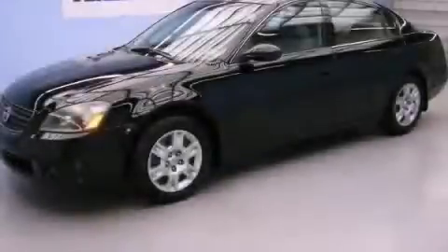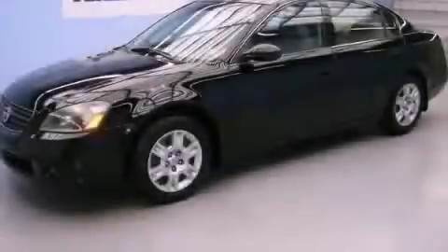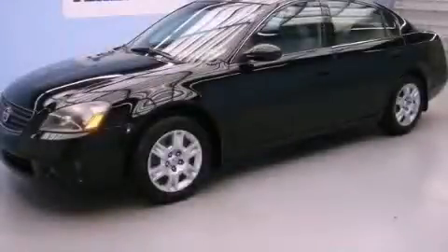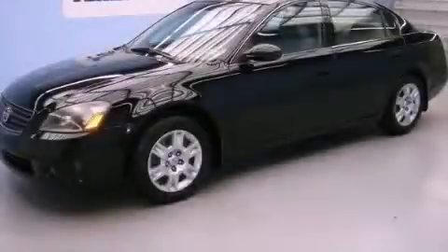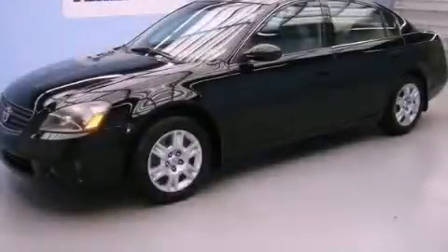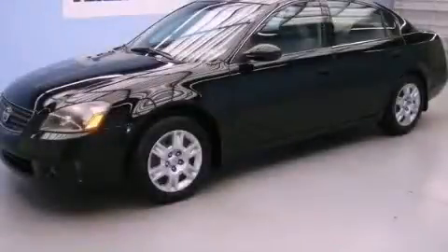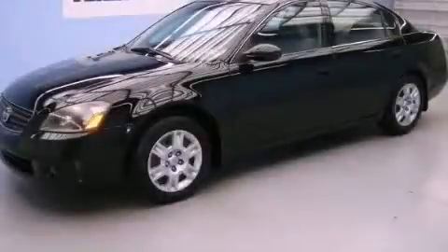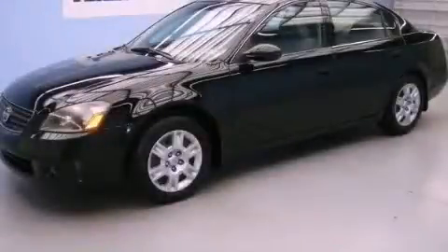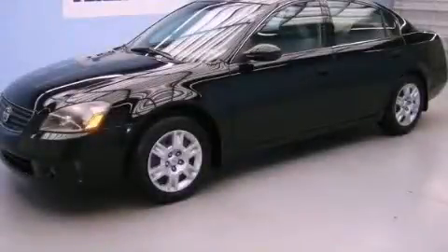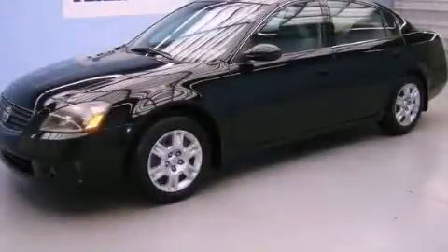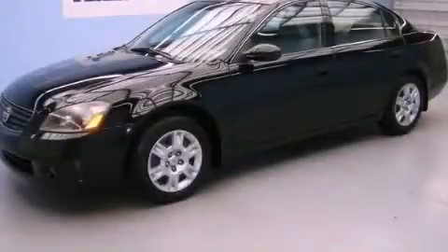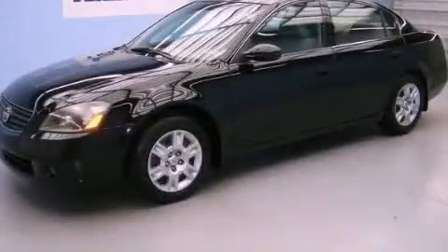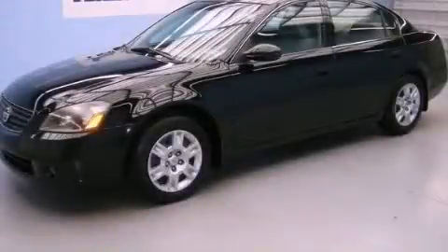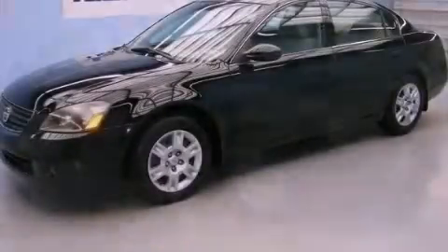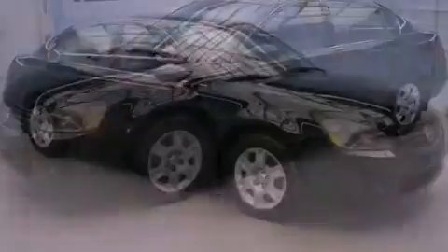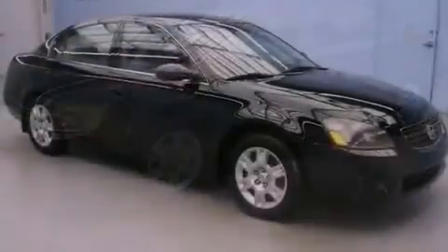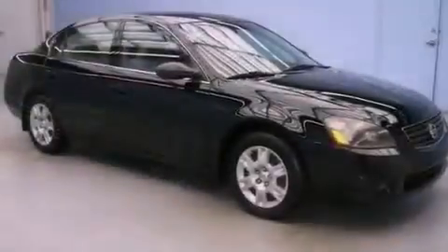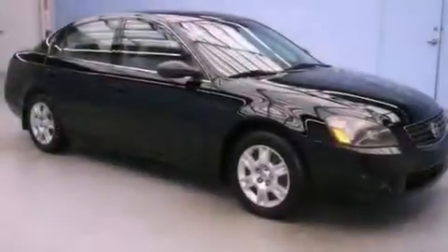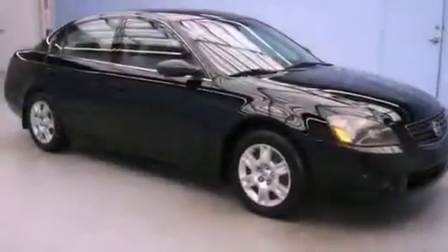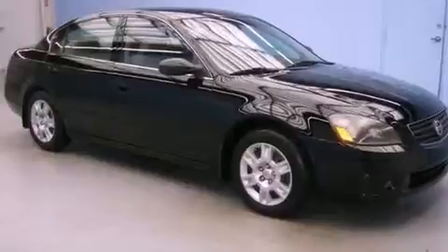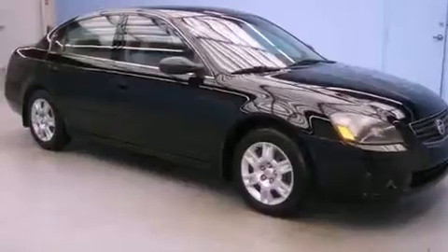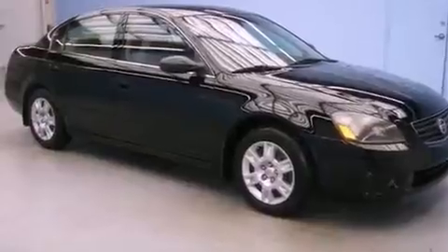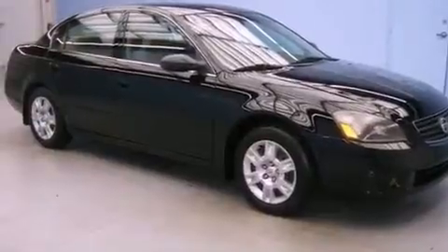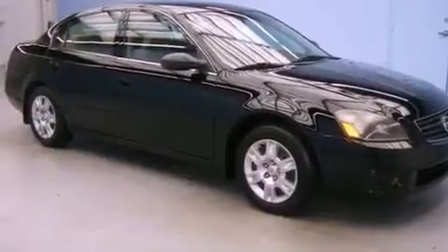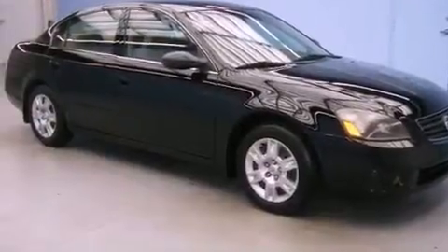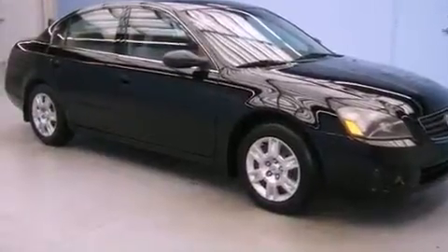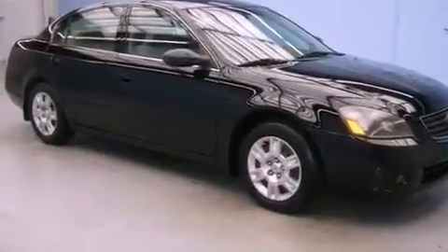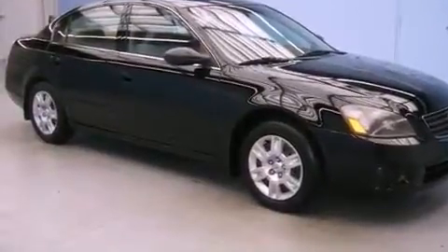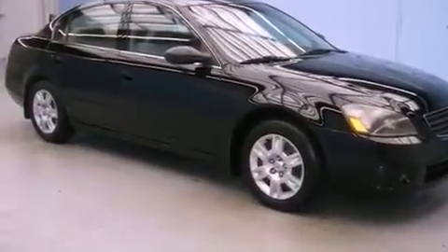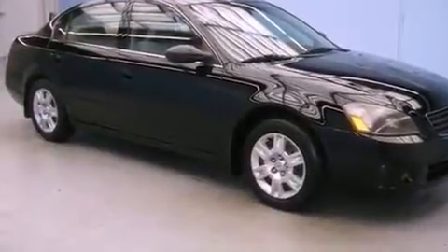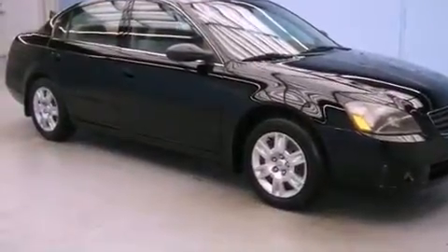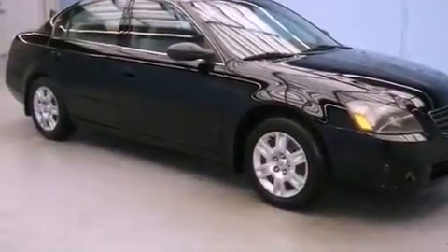This is a 2006 Nissan Altima. It has a 2.5-liter four-cylinder engine and an automatic transmission.